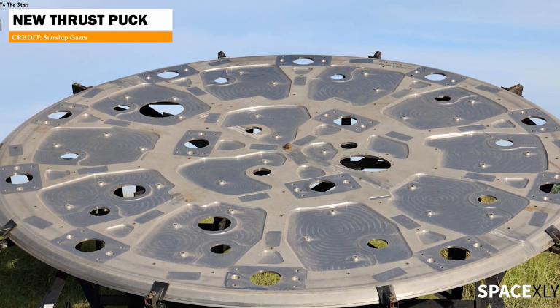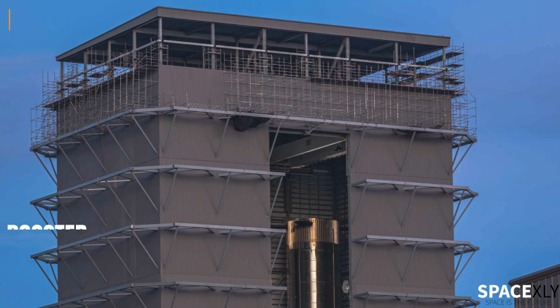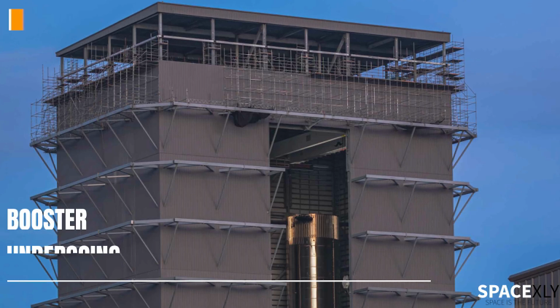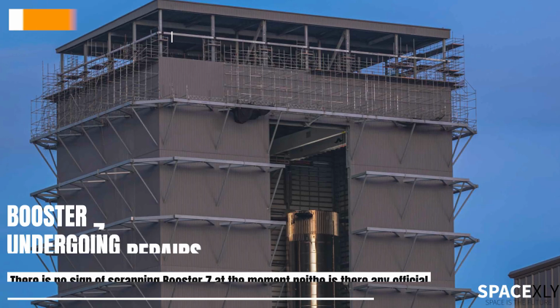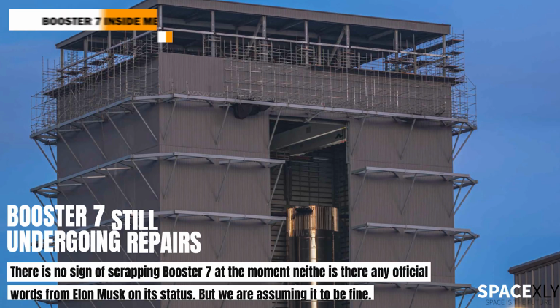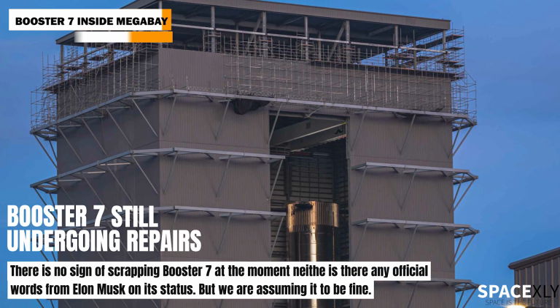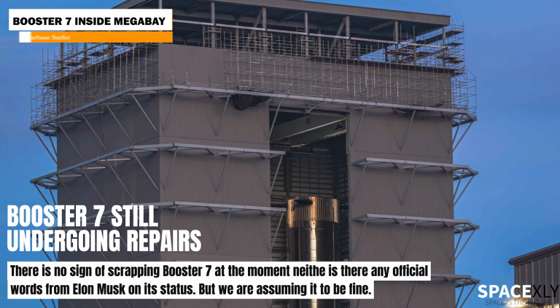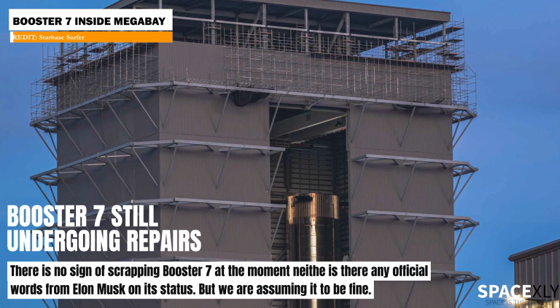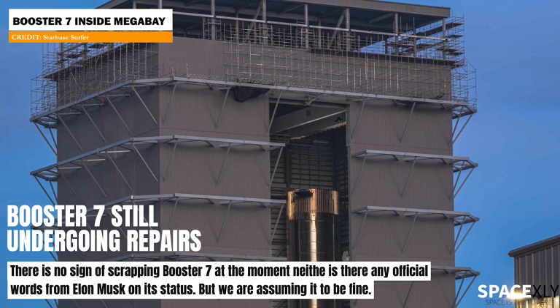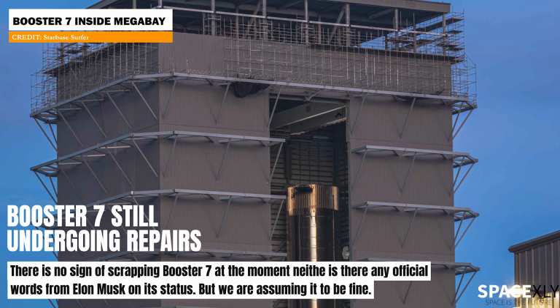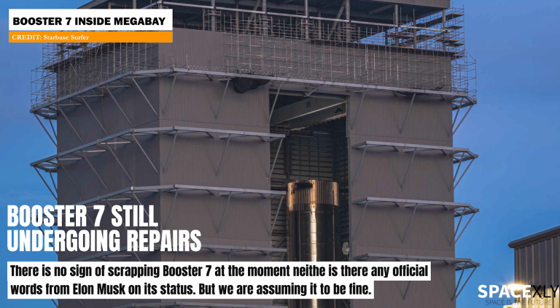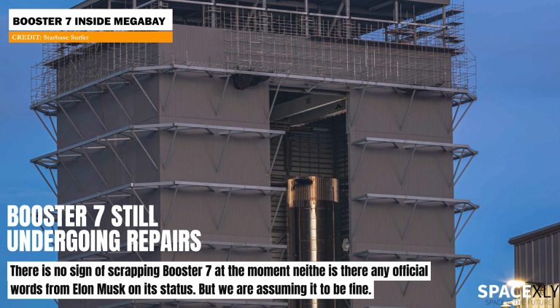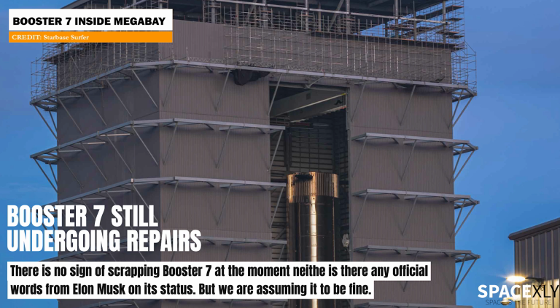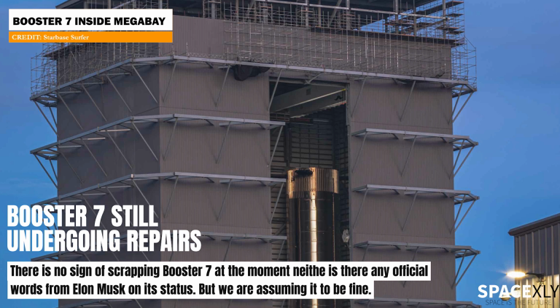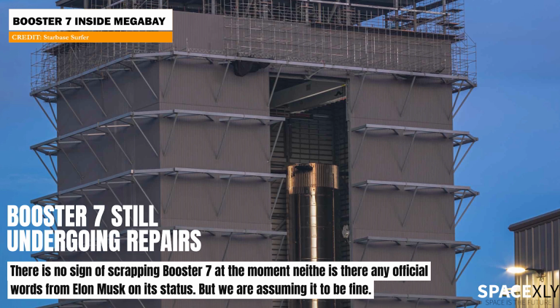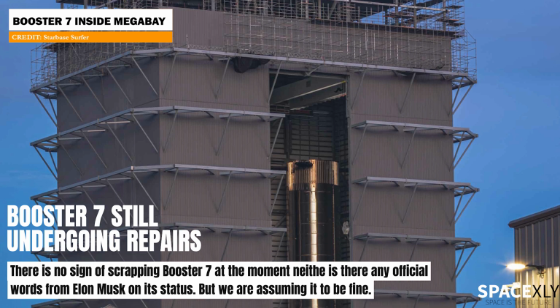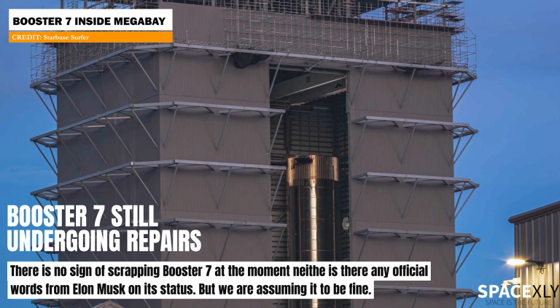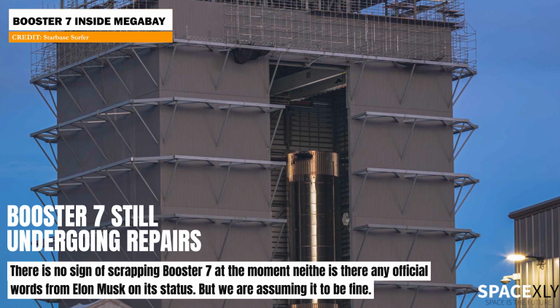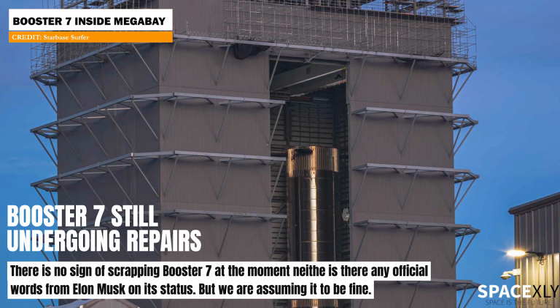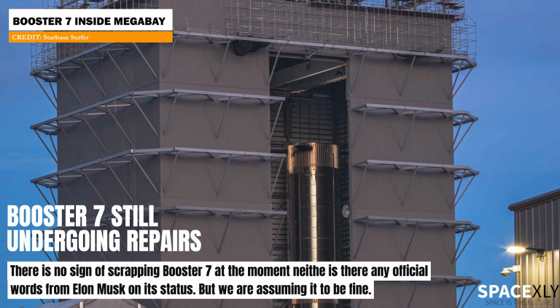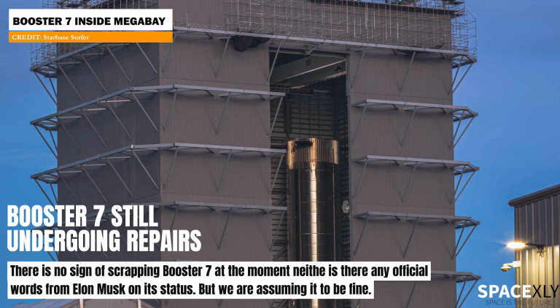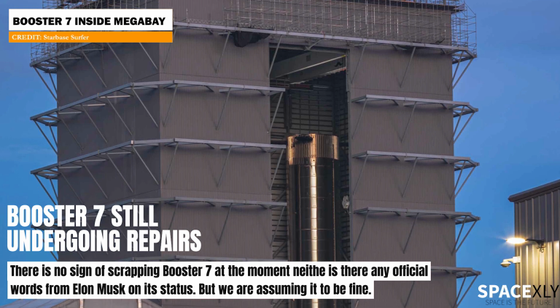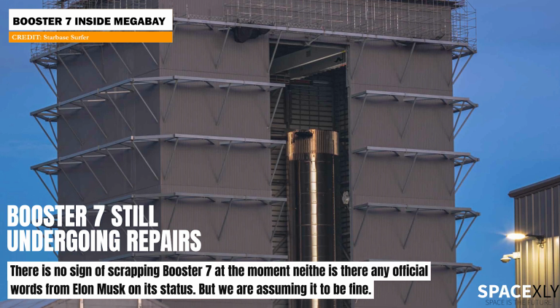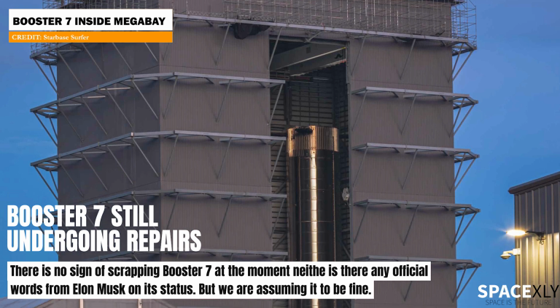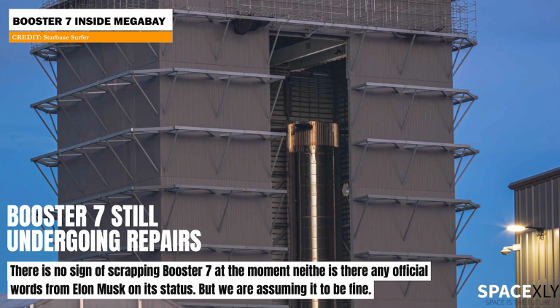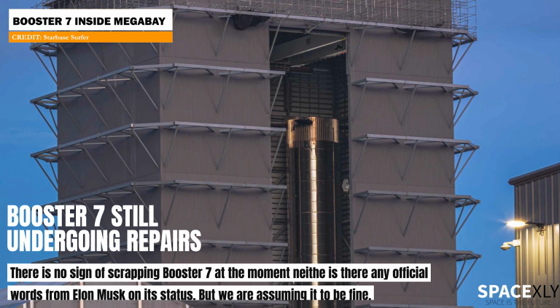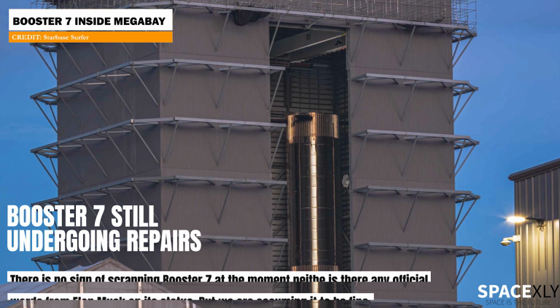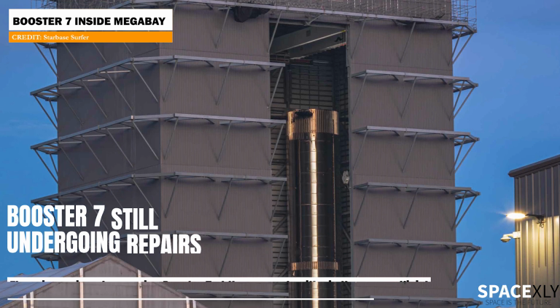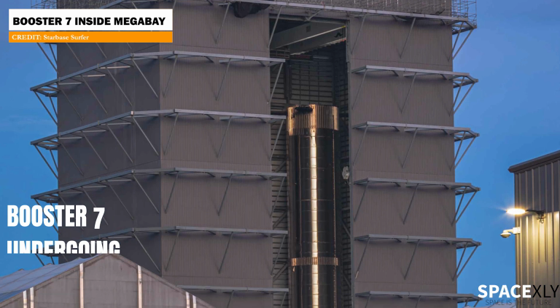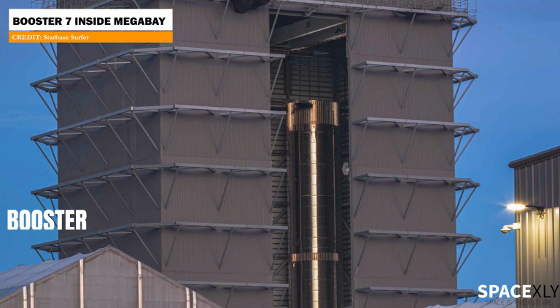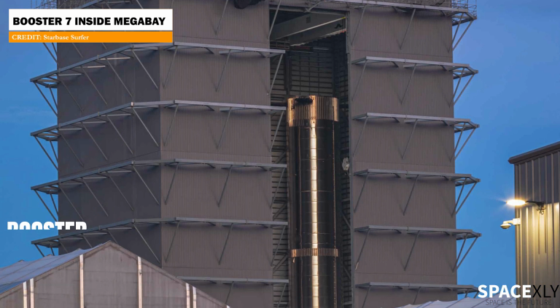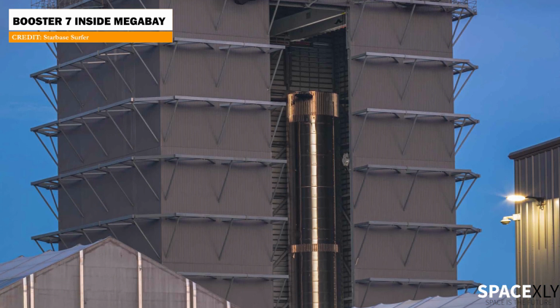Here in this shot from Starbase Surfer, Booster 7 could be seen peaking from the mega base, still undergoing repairs.